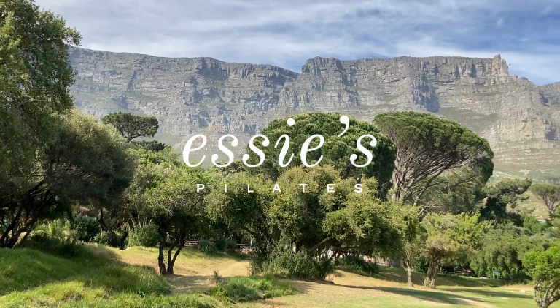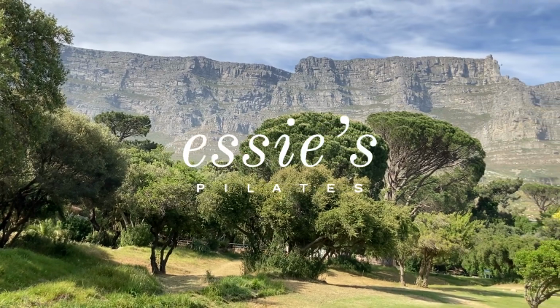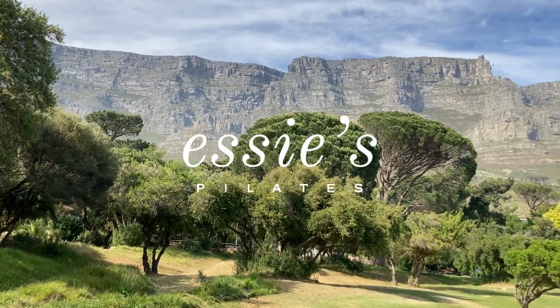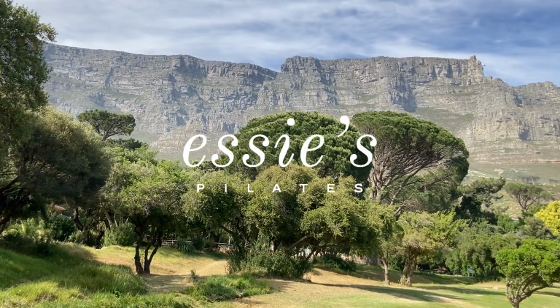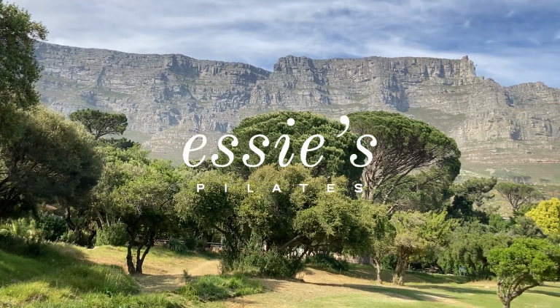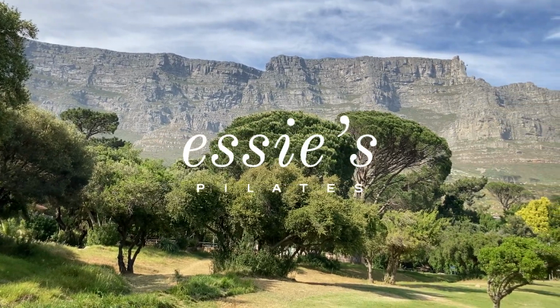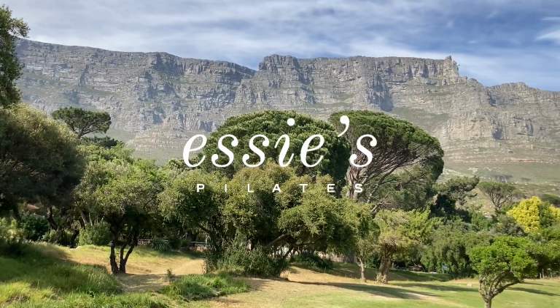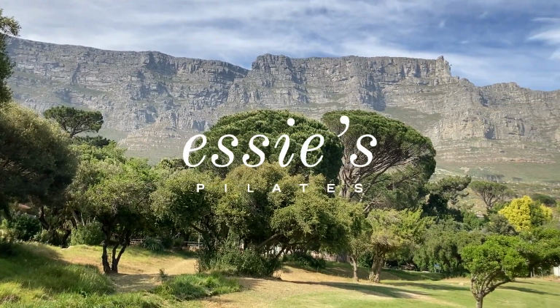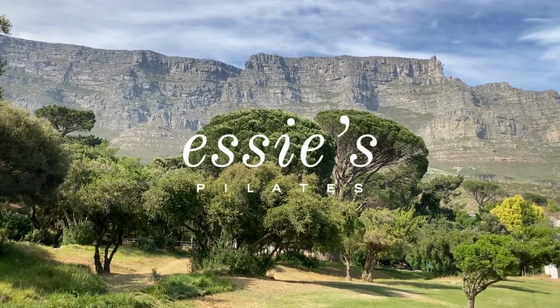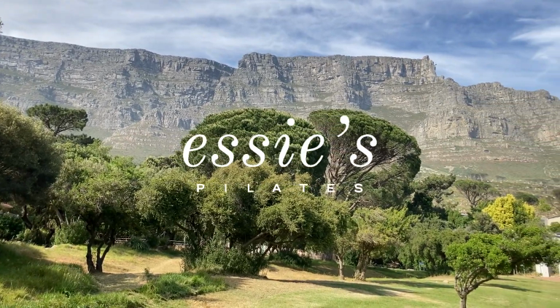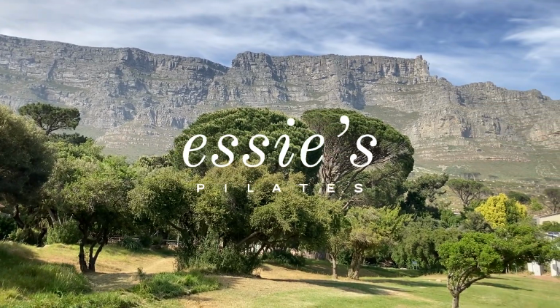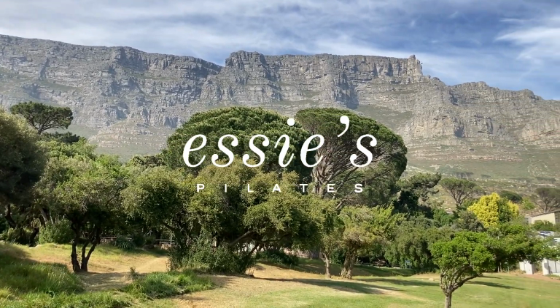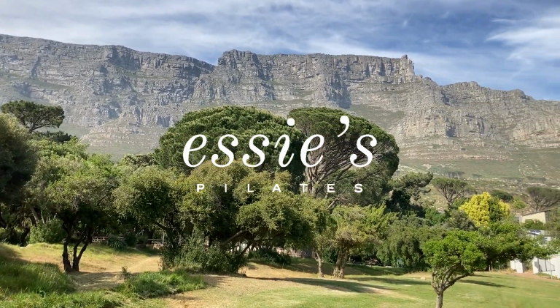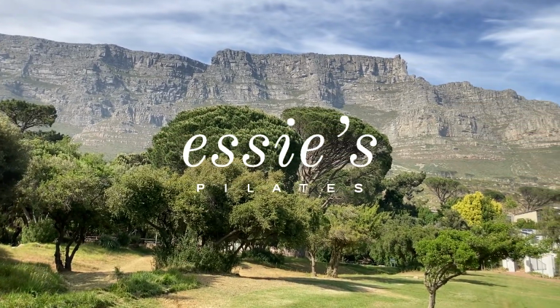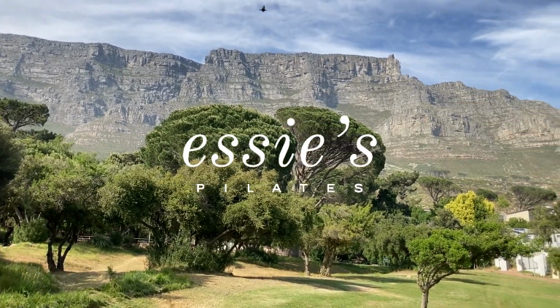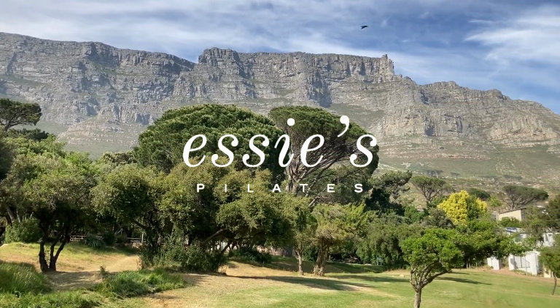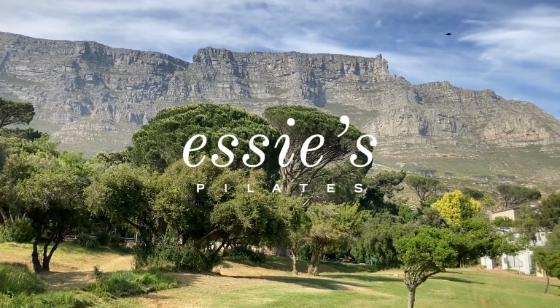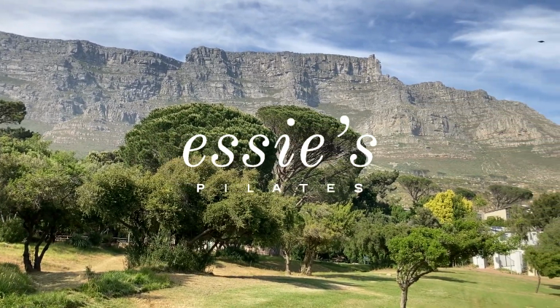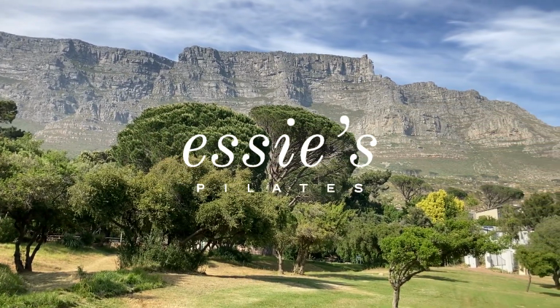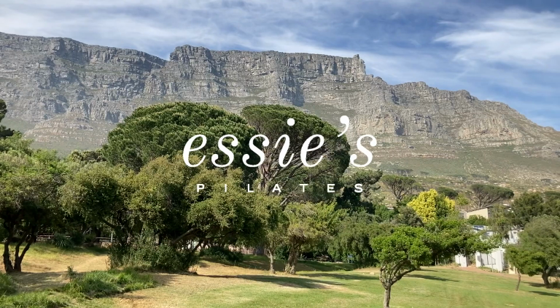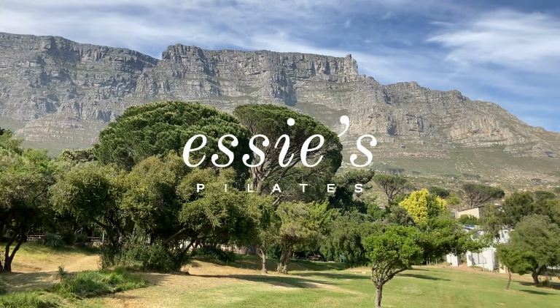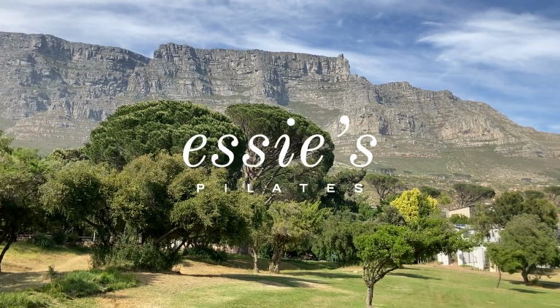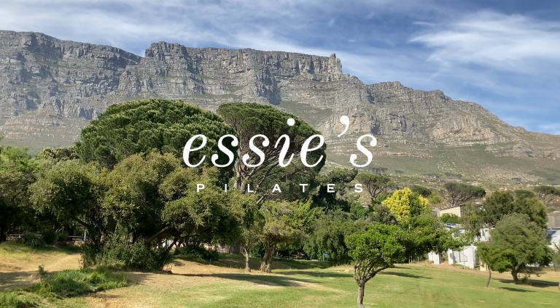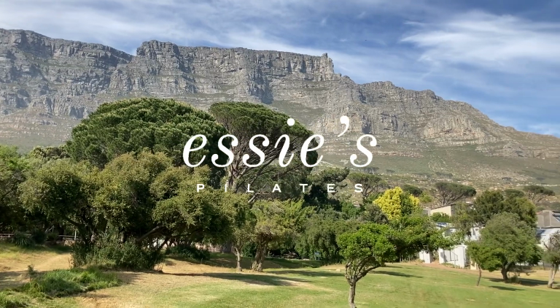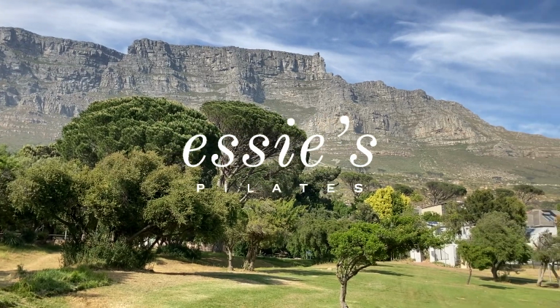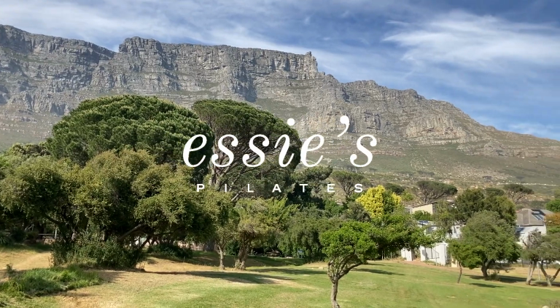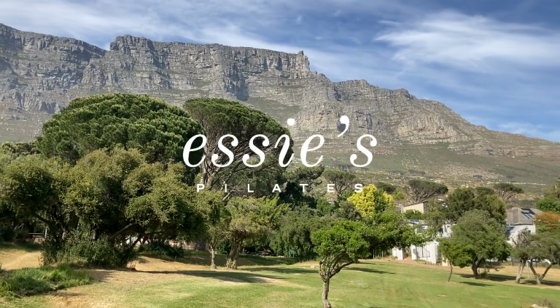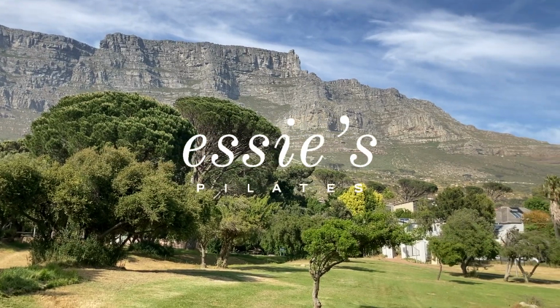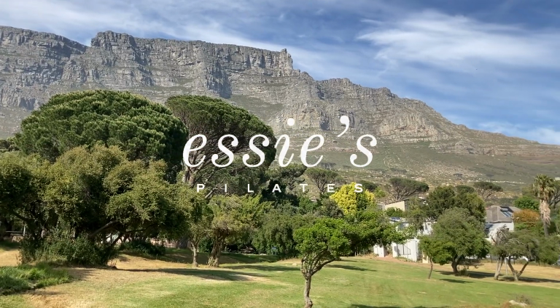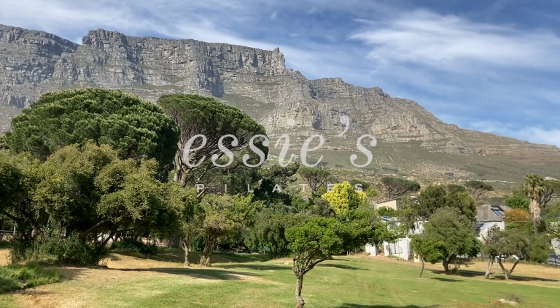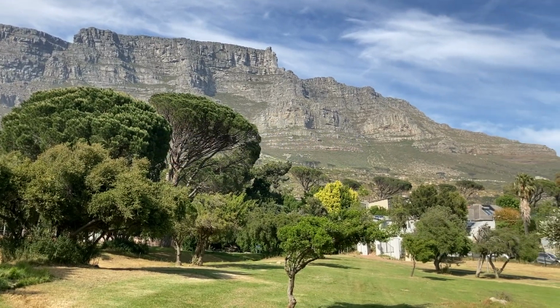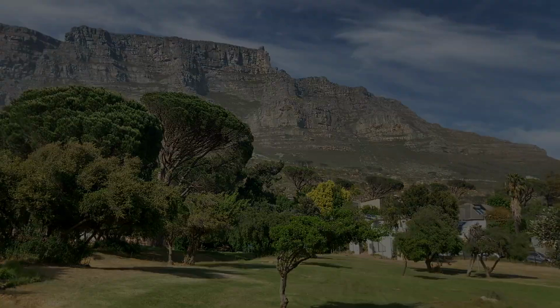Hello and welcome to Essie's Pilates. Today we will be doing a 15-minute full body workout with no equipment needed.